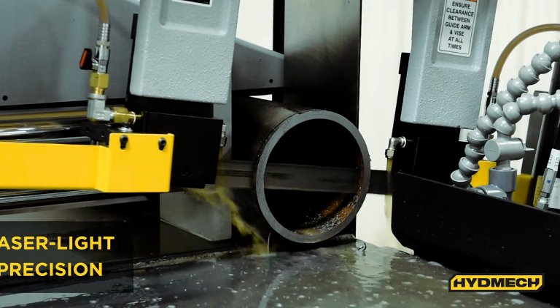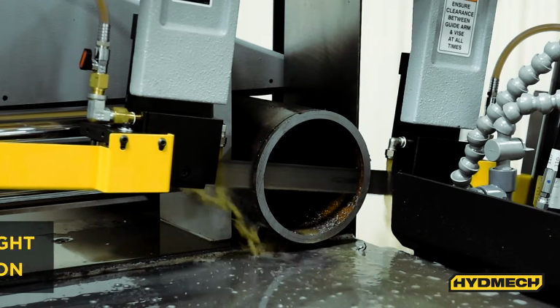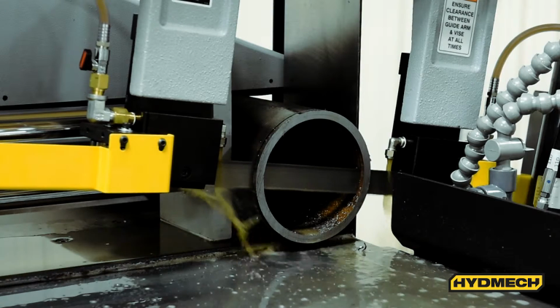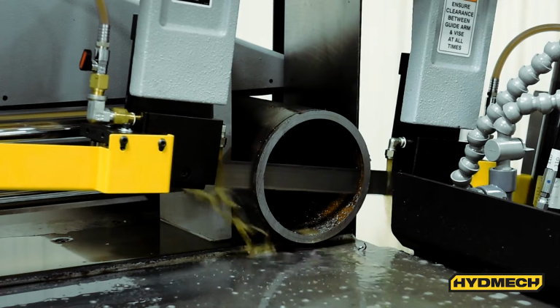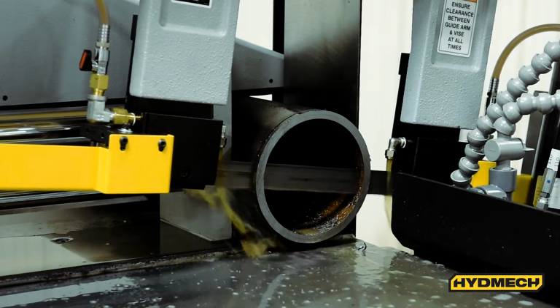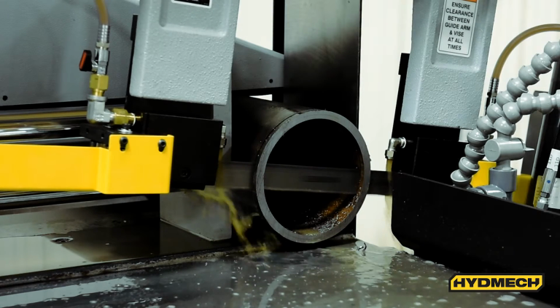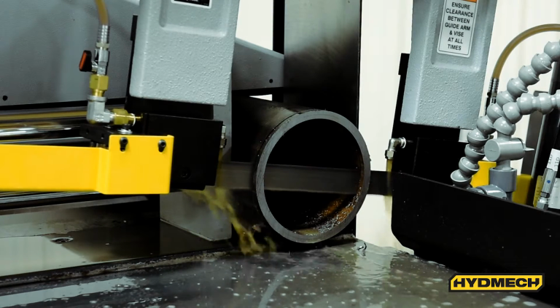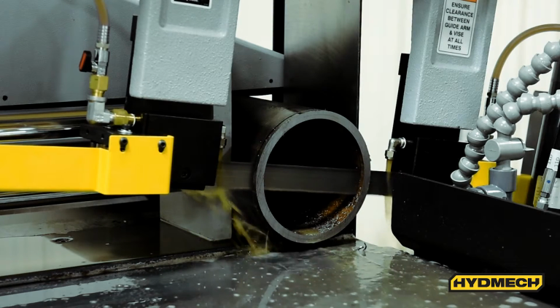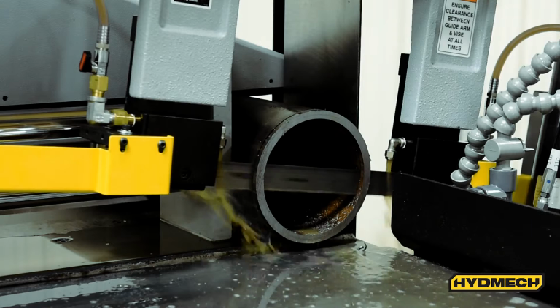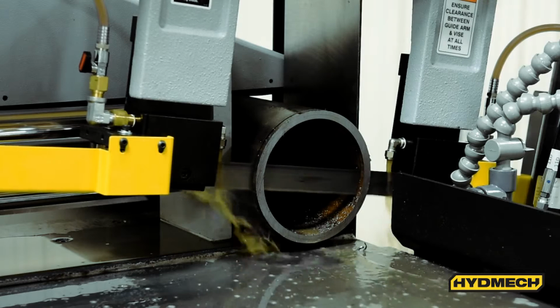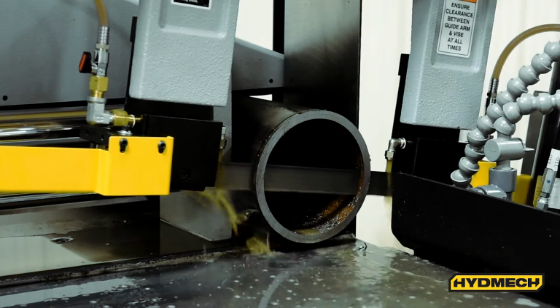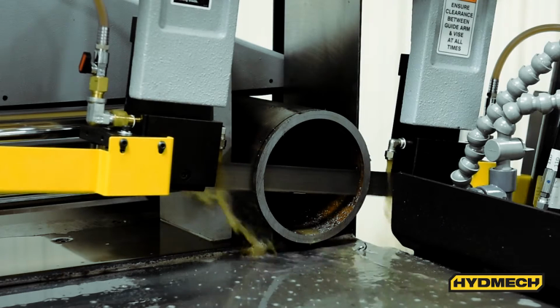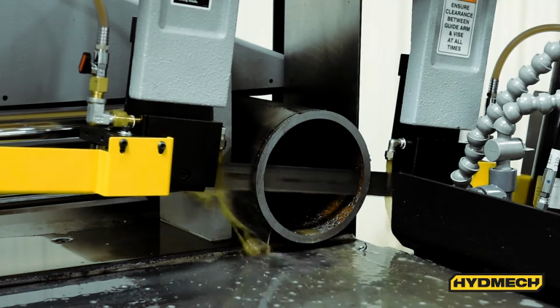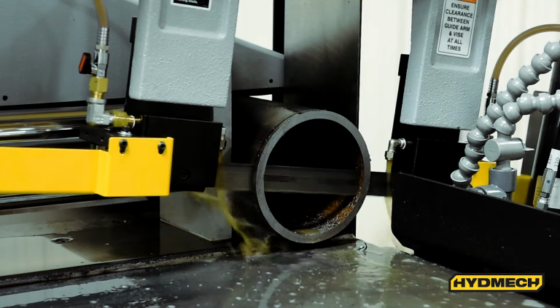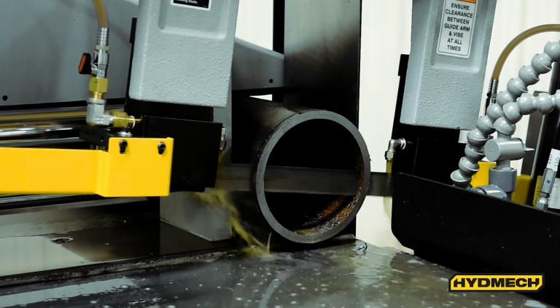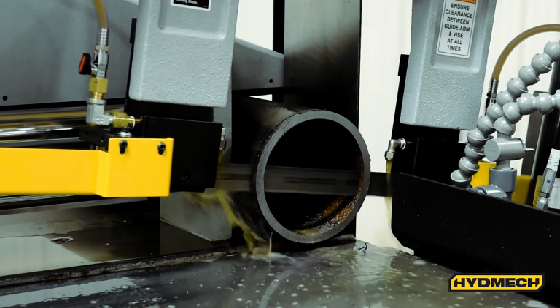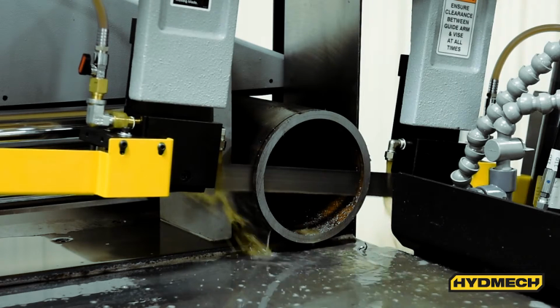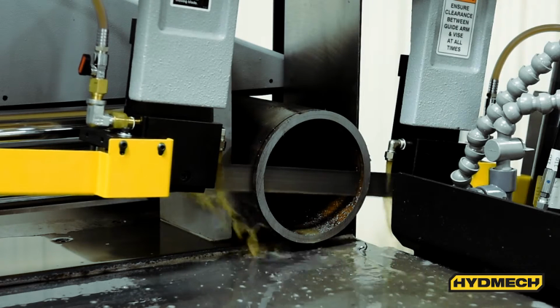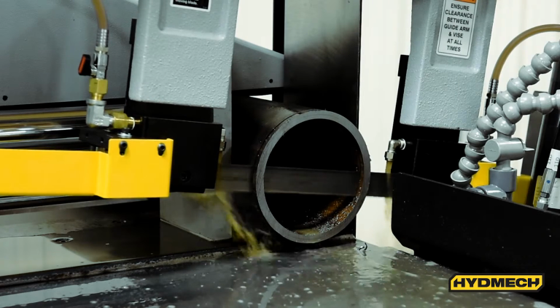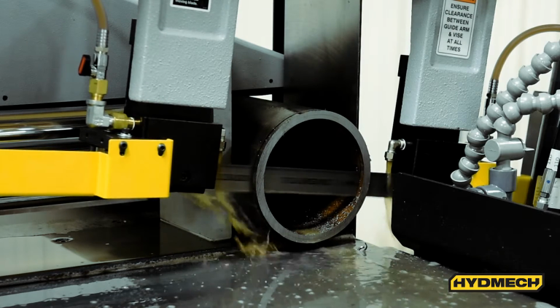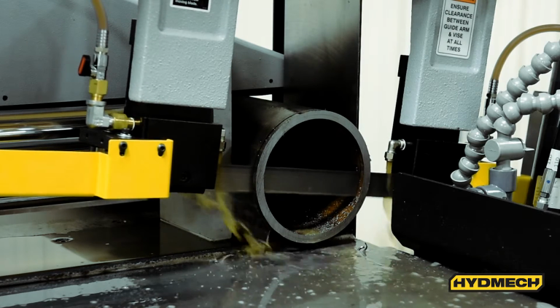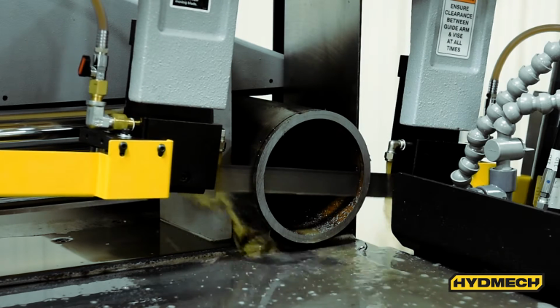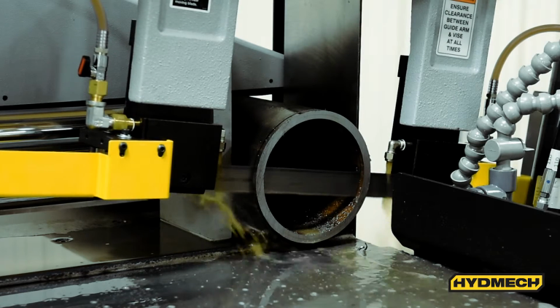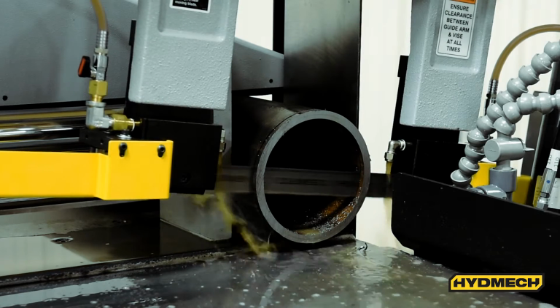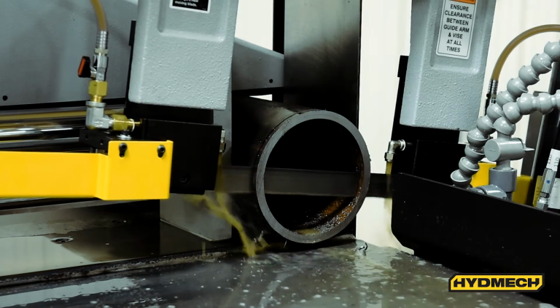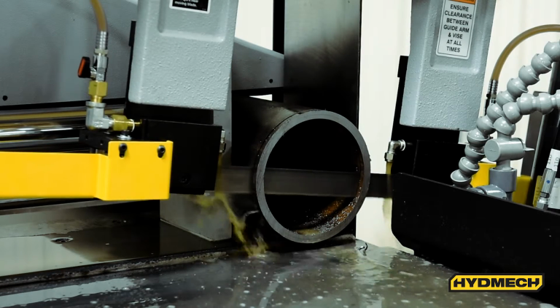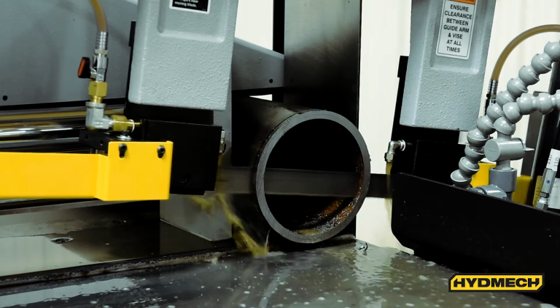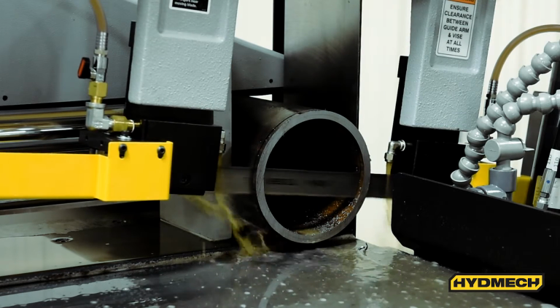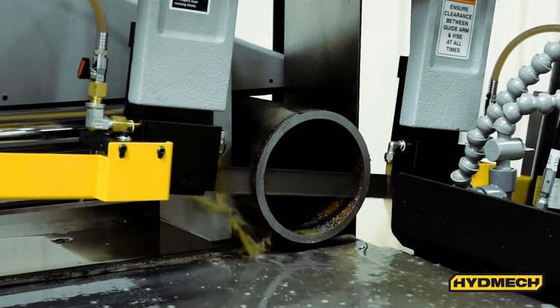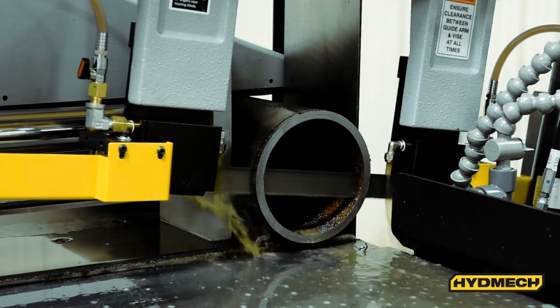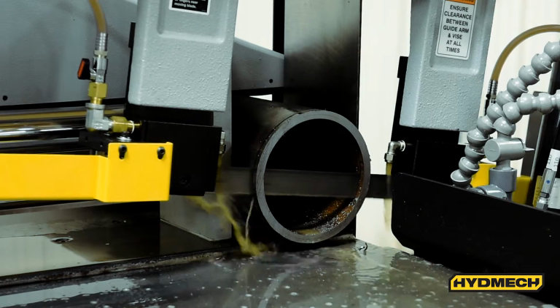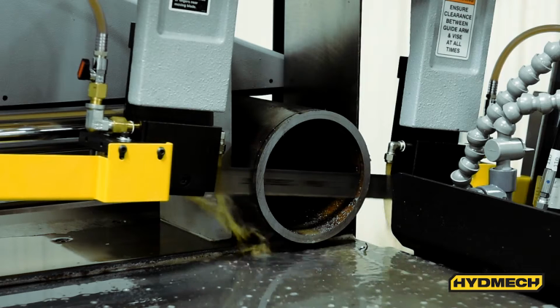Achieve optimum cutting results and blade life with a direct down feed system, which allows you to control both feed rate and feed force parameters.